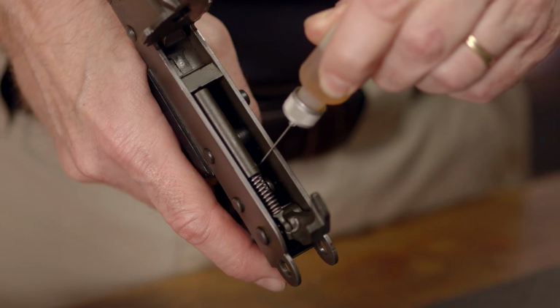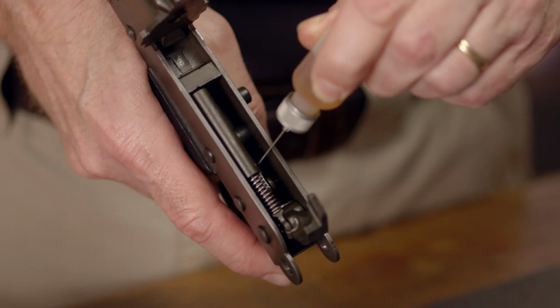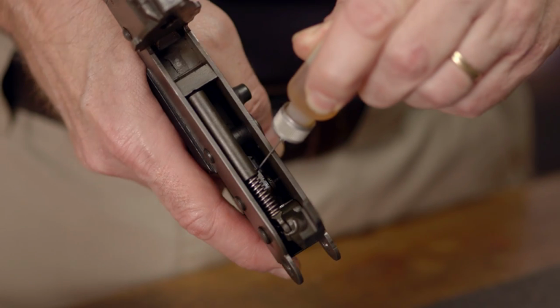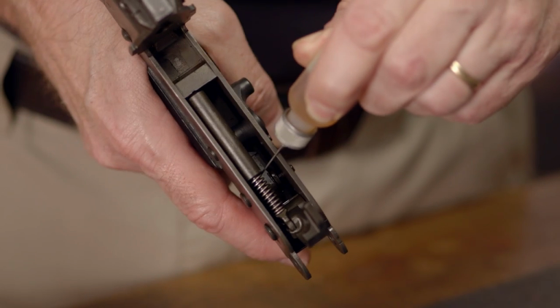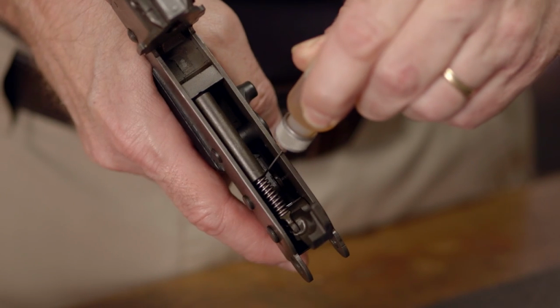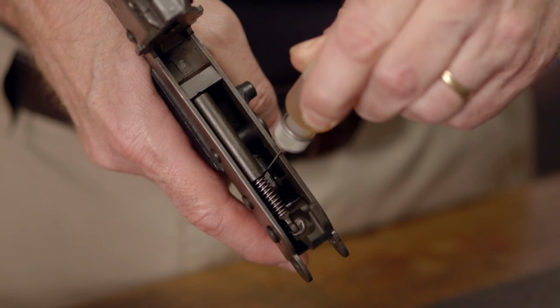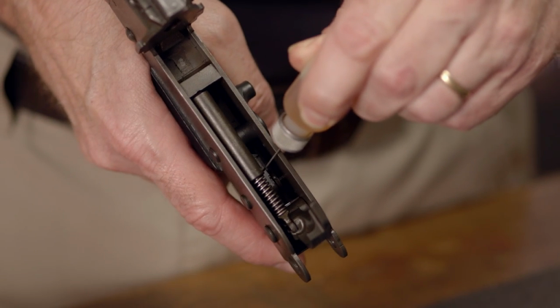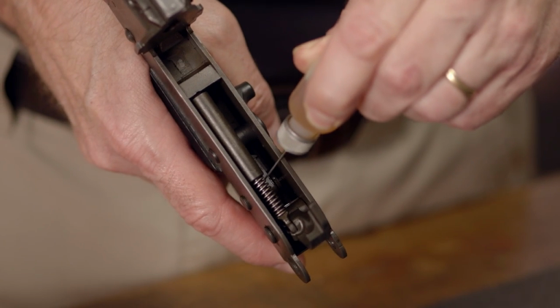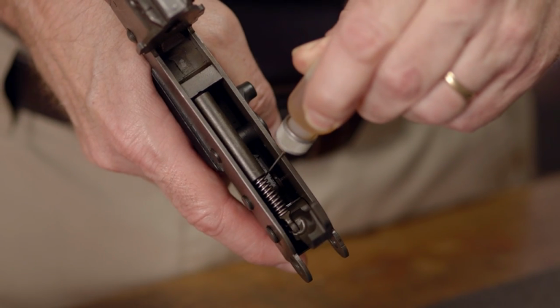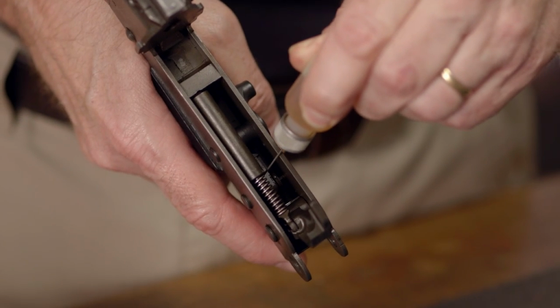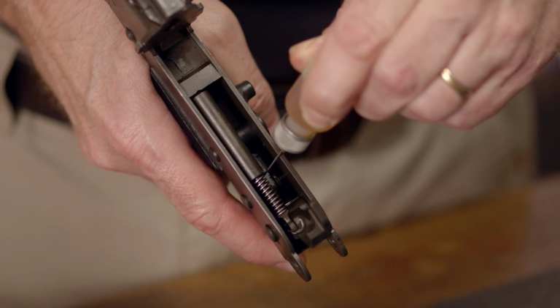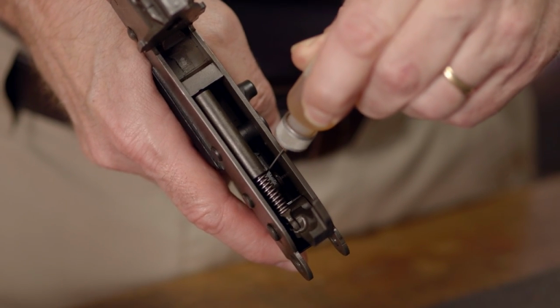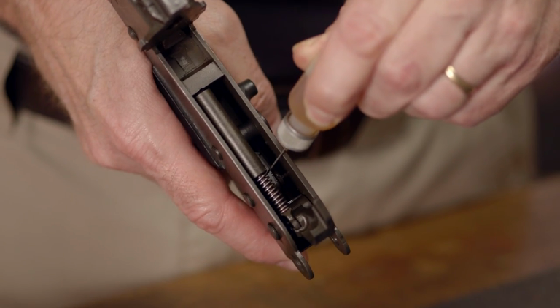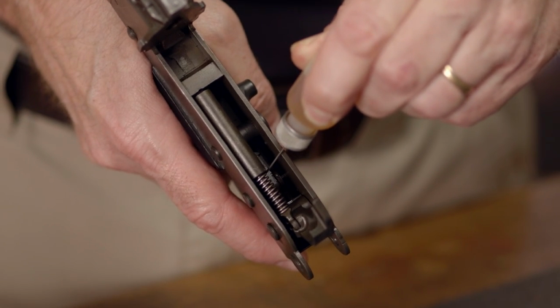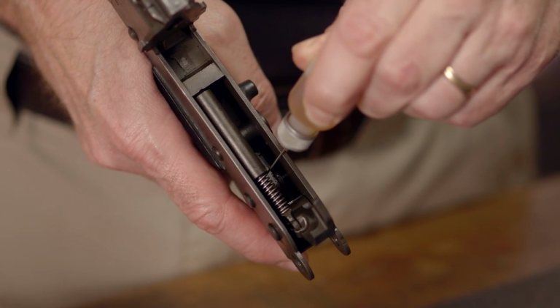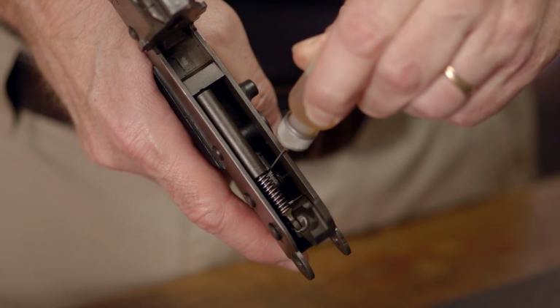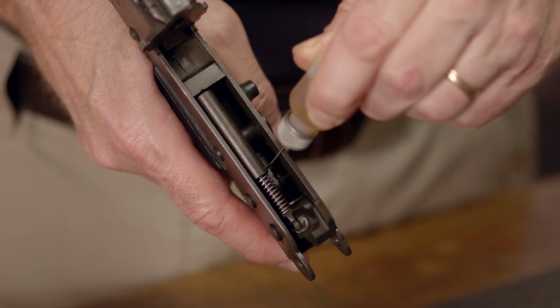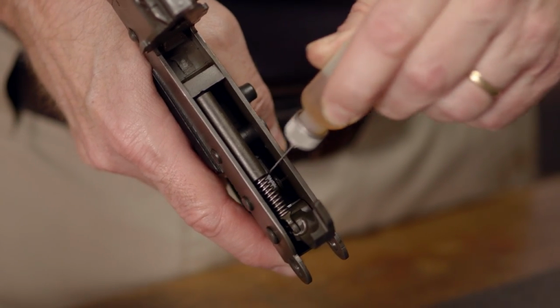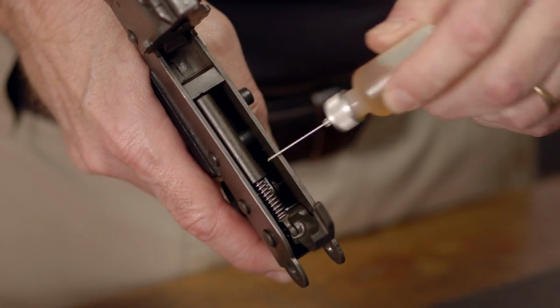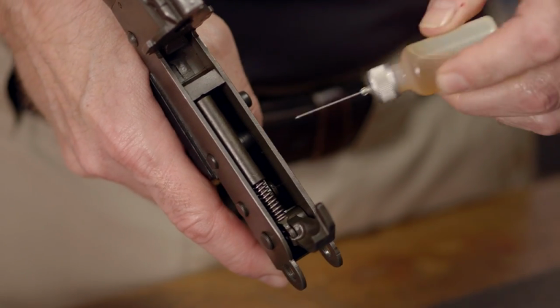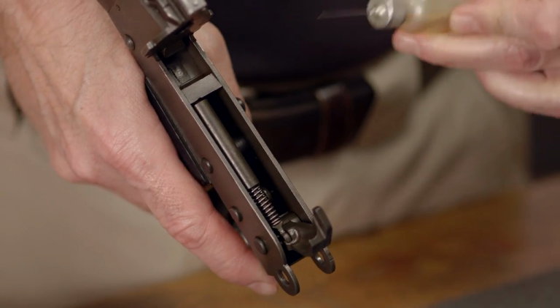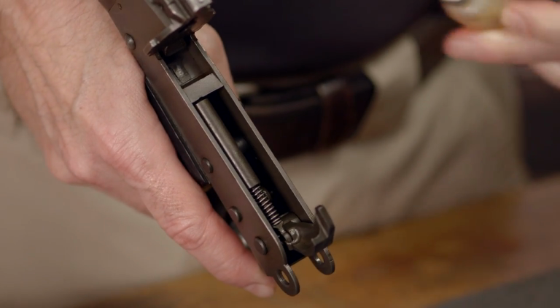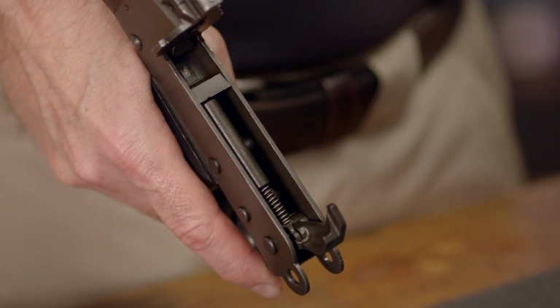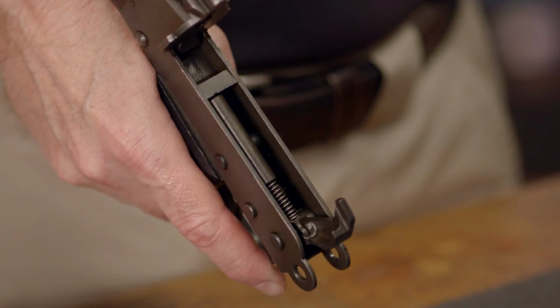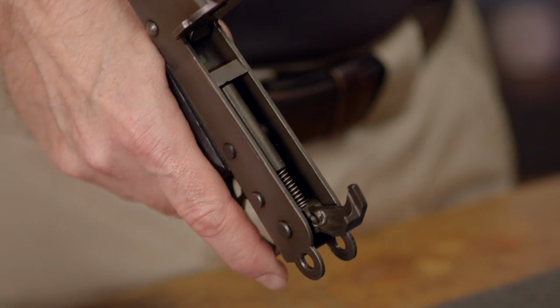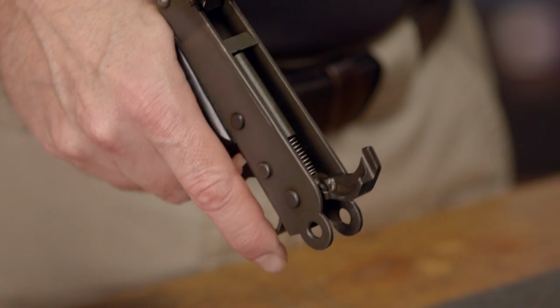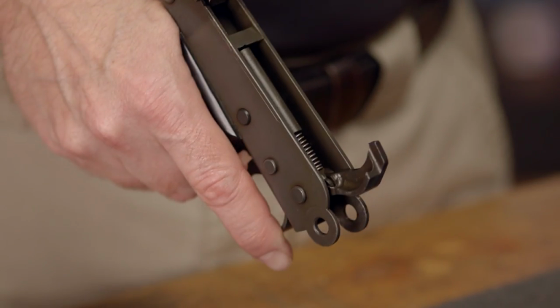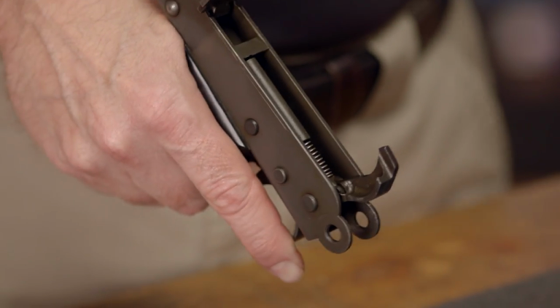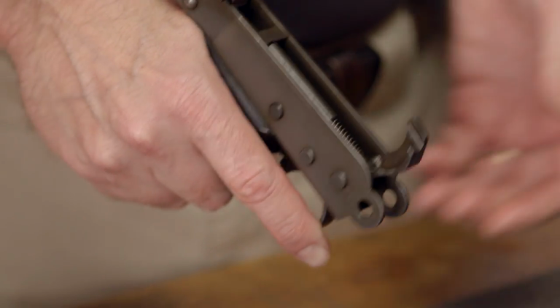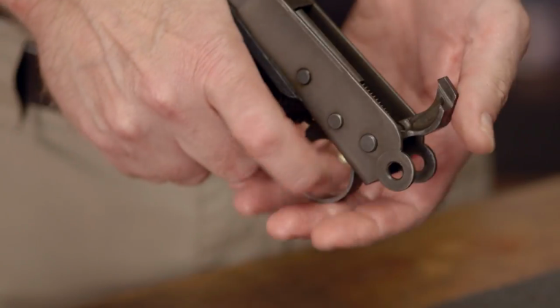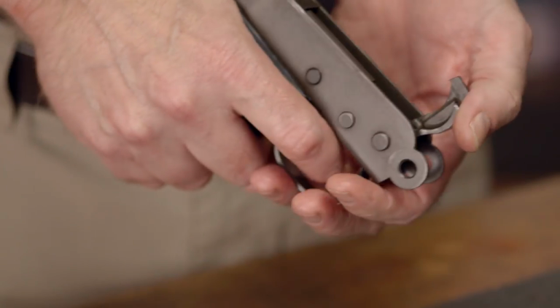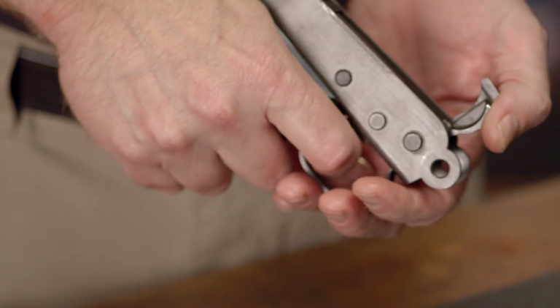Lastly on the lower, we'll use a needle oiler to add a drop on each side of the trigger pin and work it in by pulling the trigger a few times.